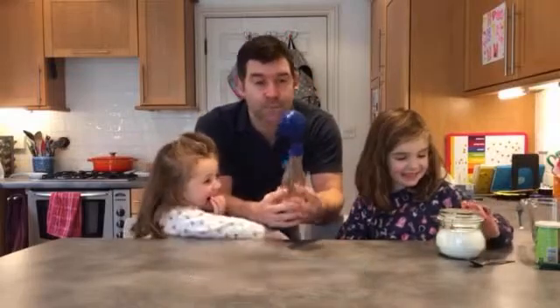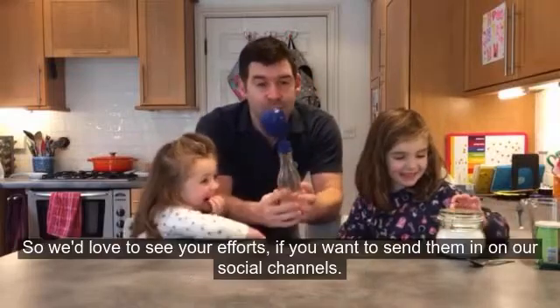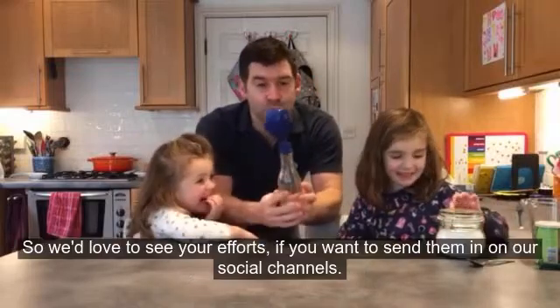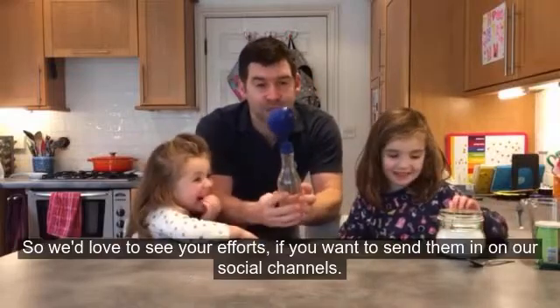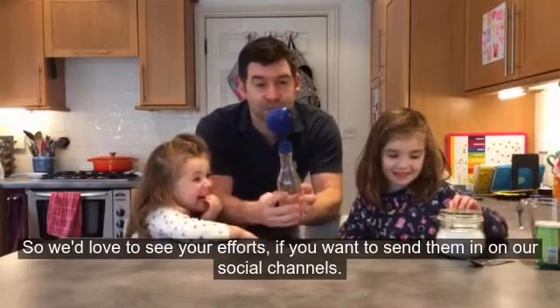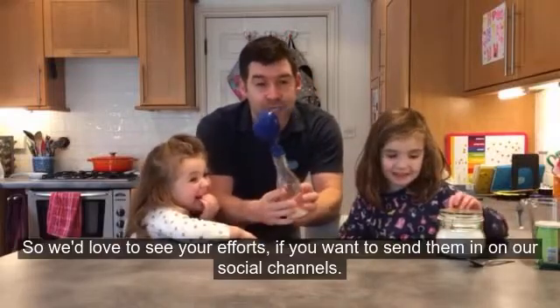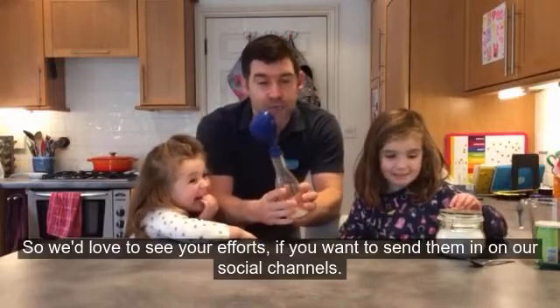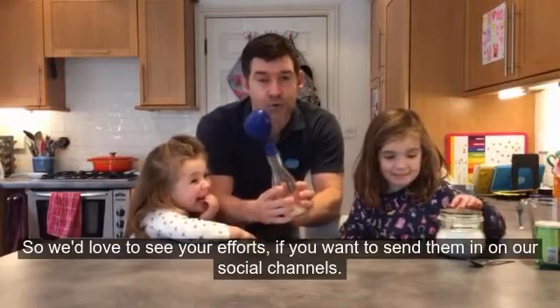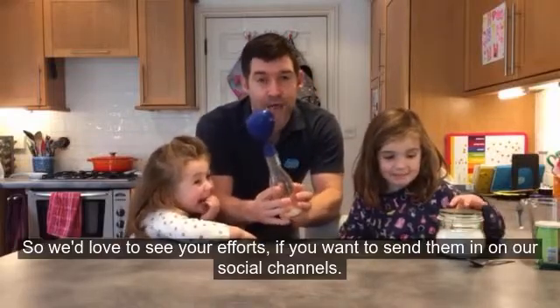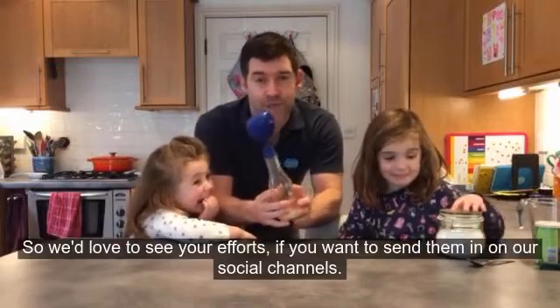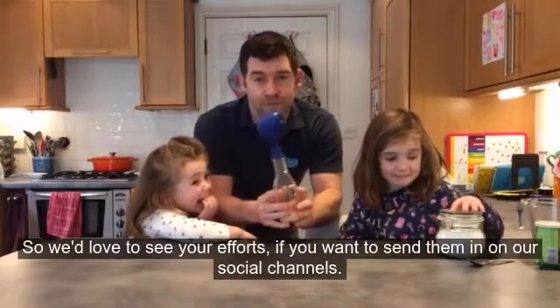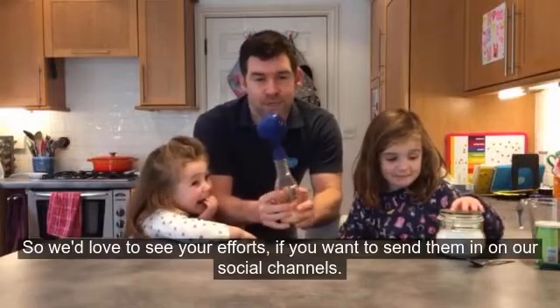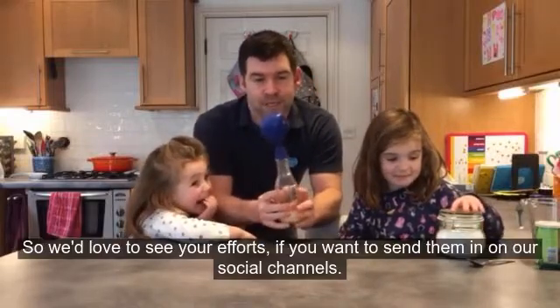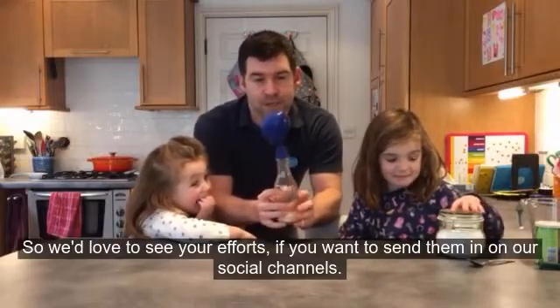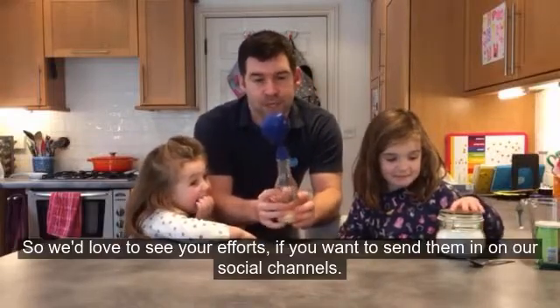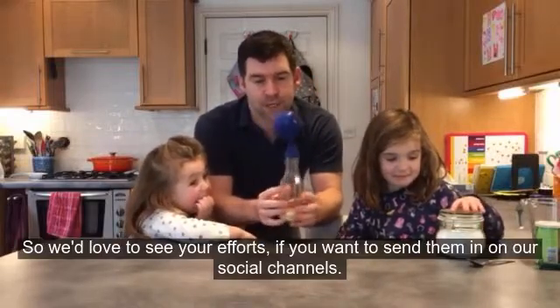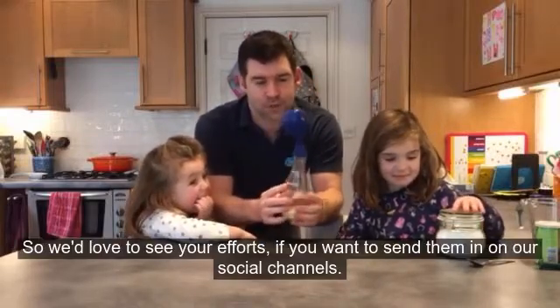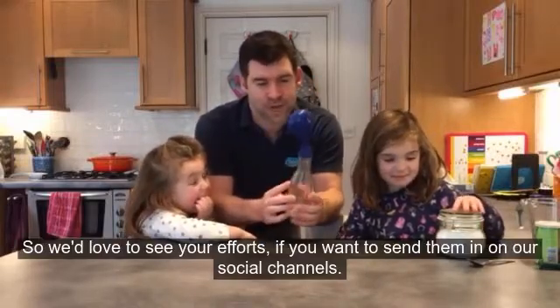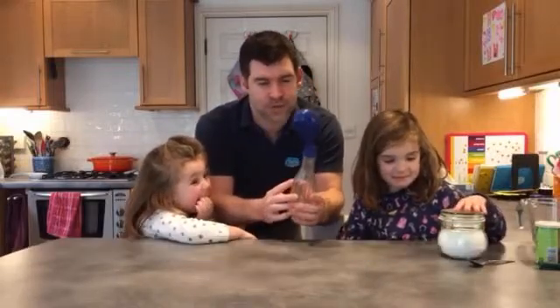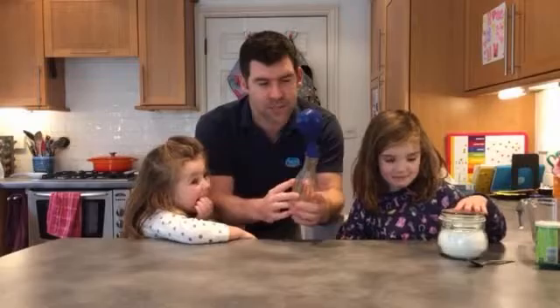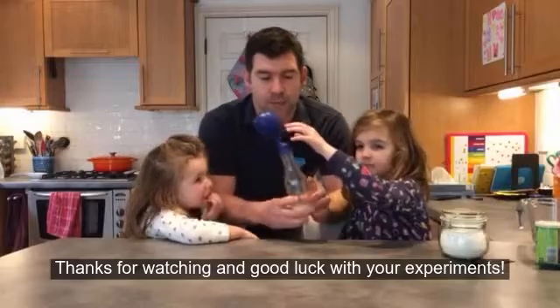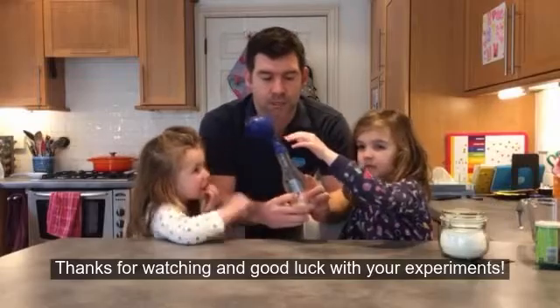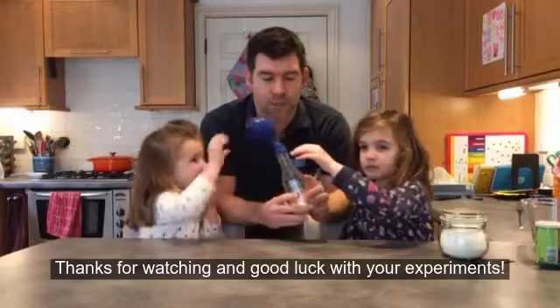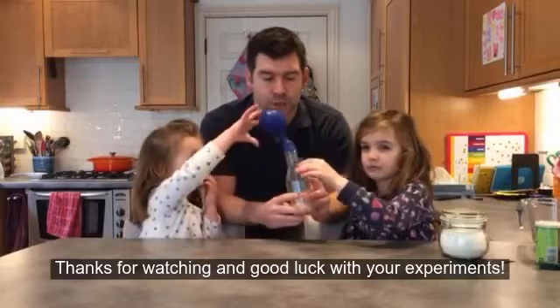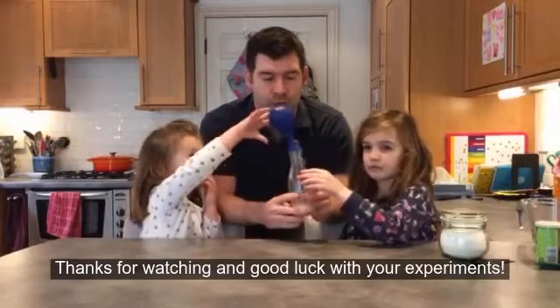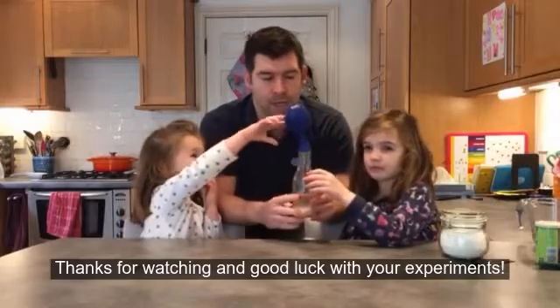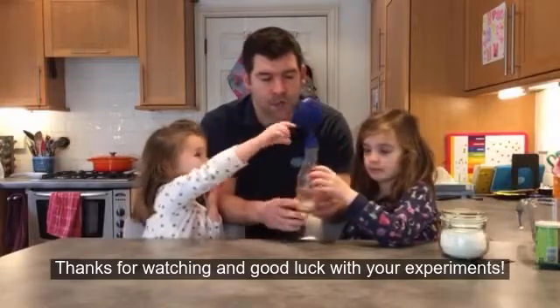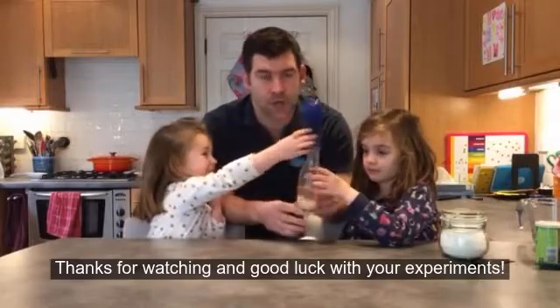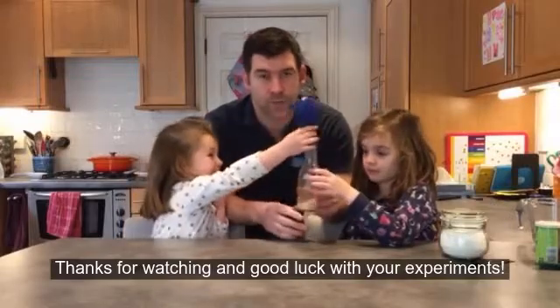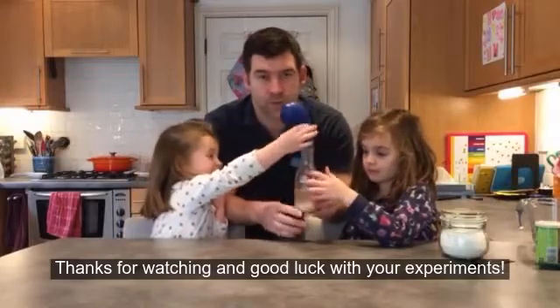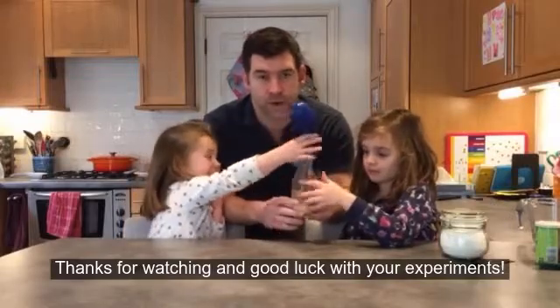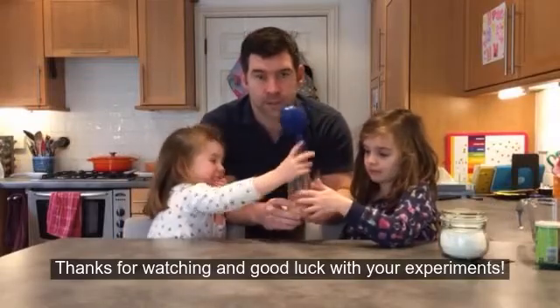We'd love to see your efforts — if you want to send them in on our social channels. Thanks for watching and good luck with your experiments.